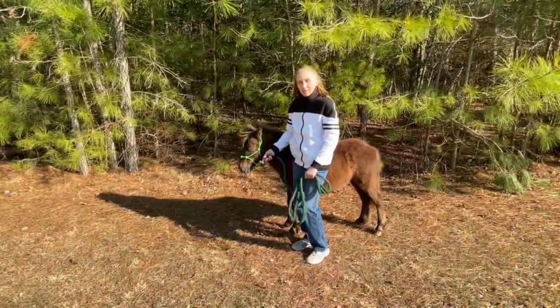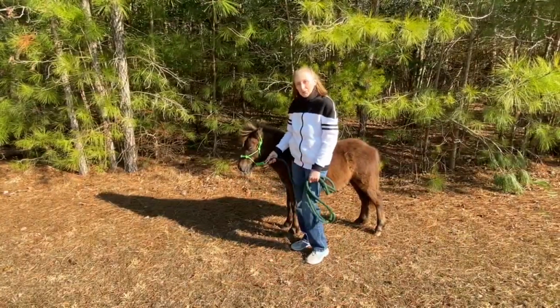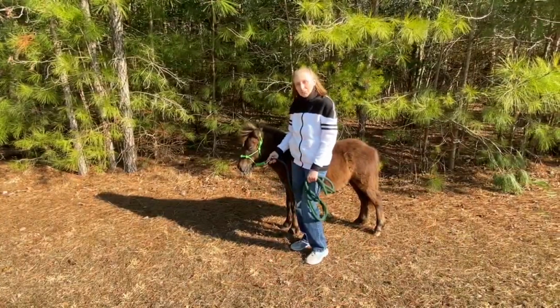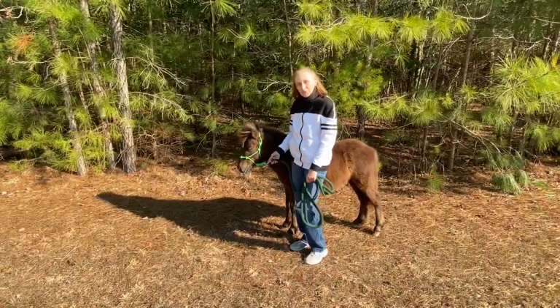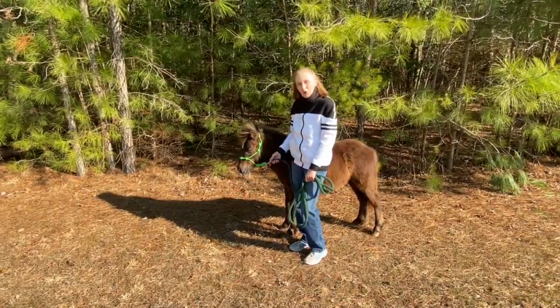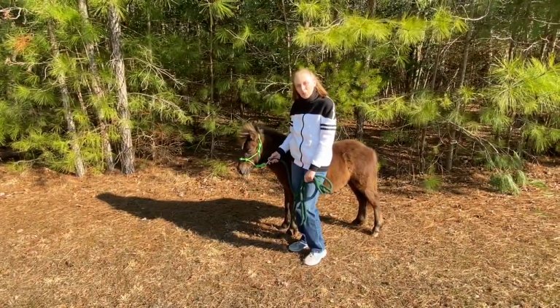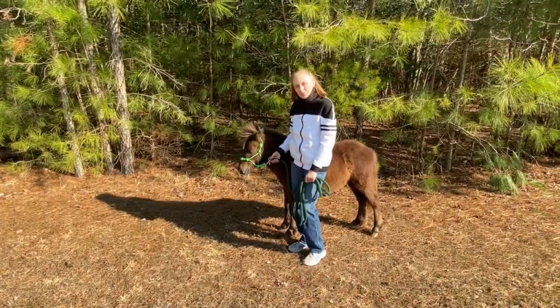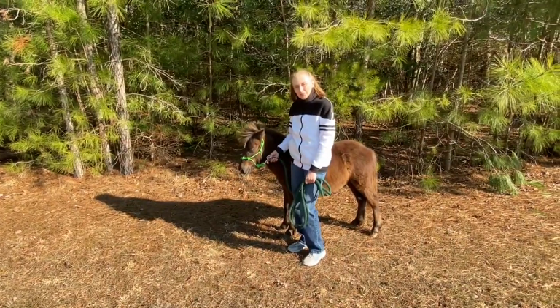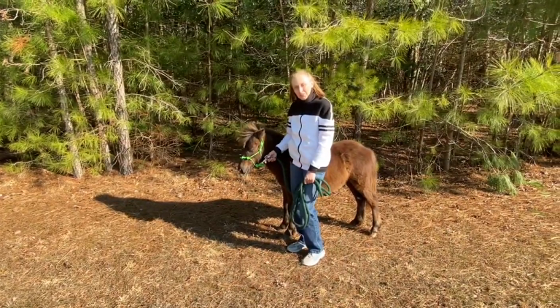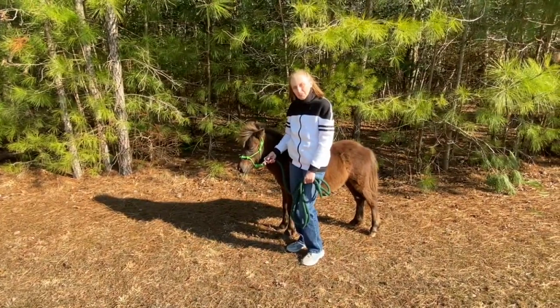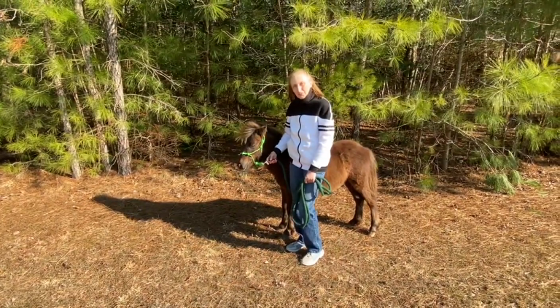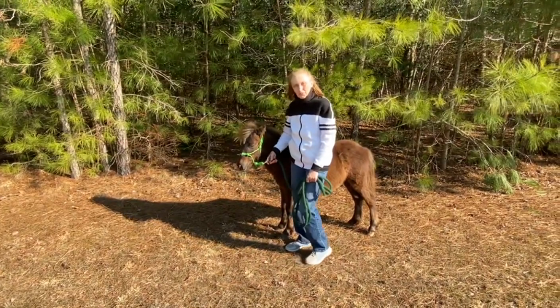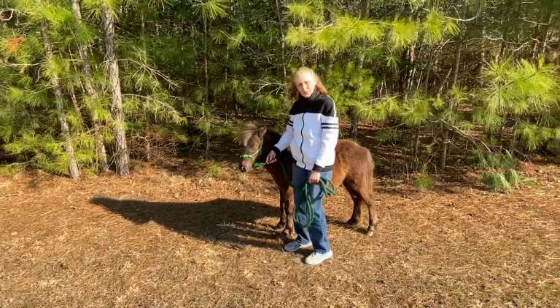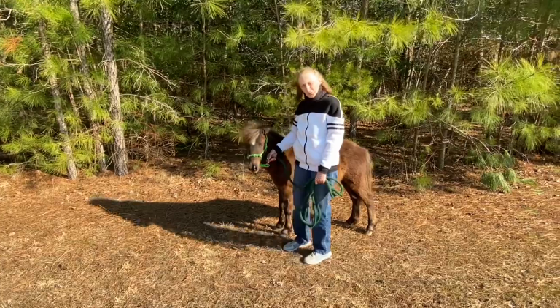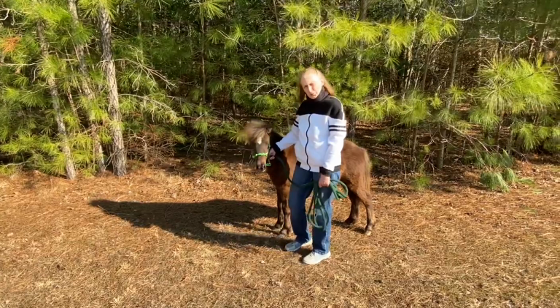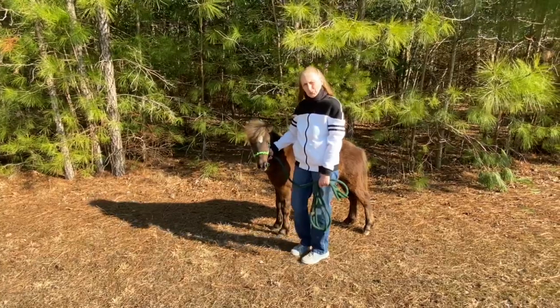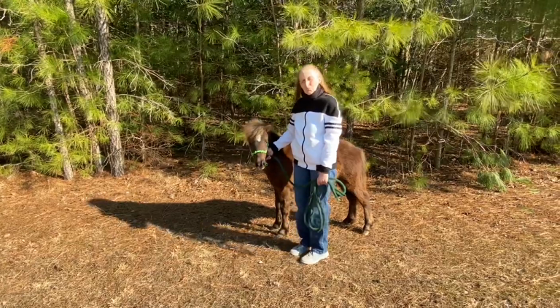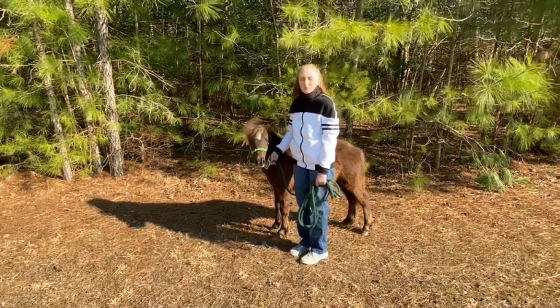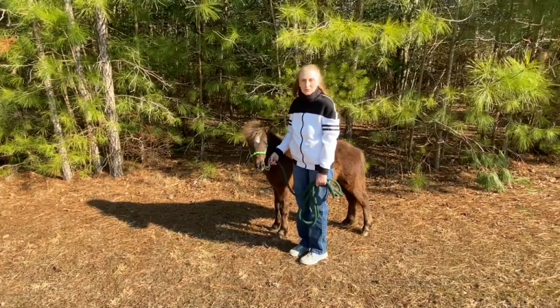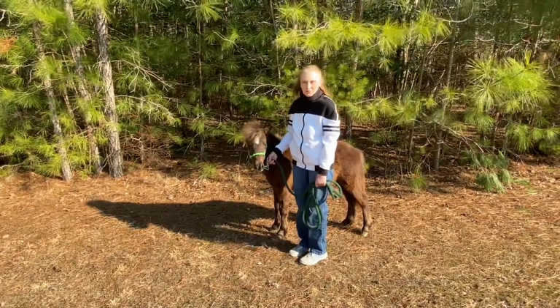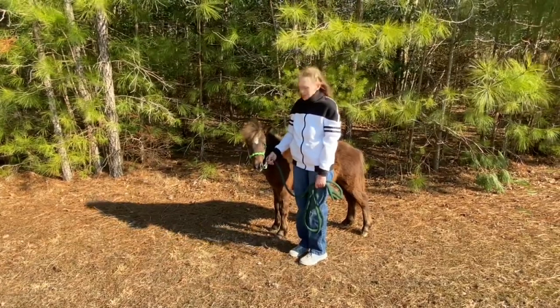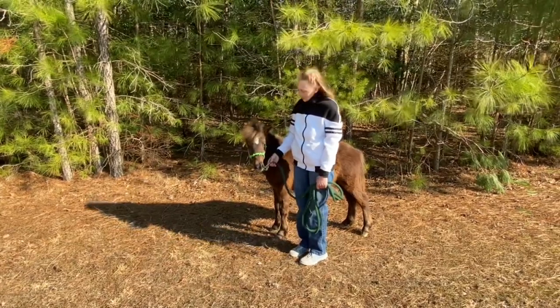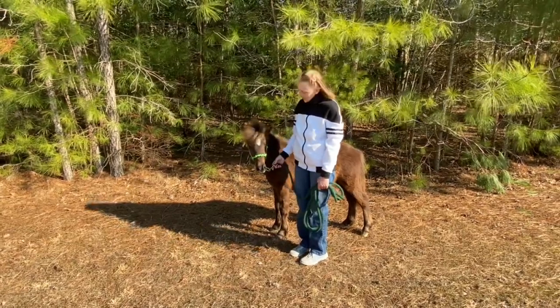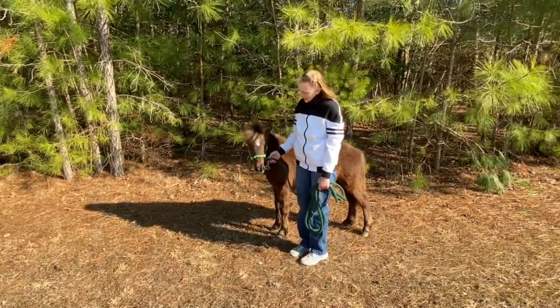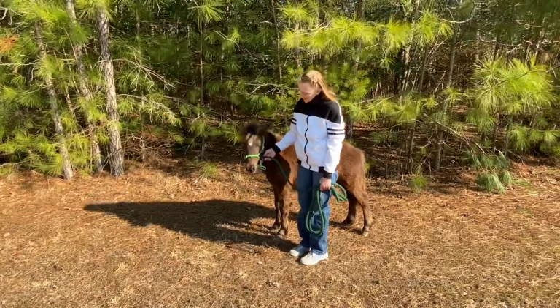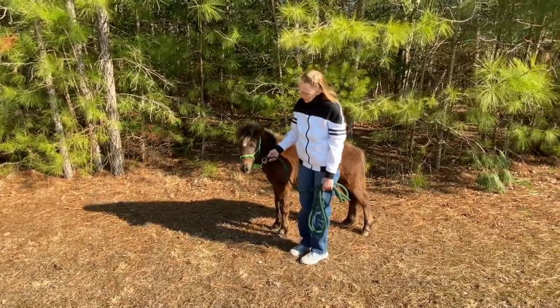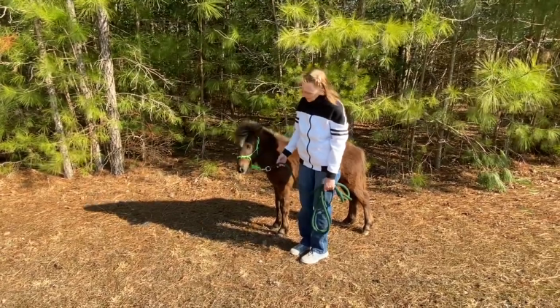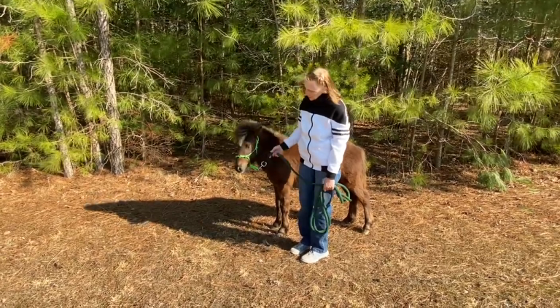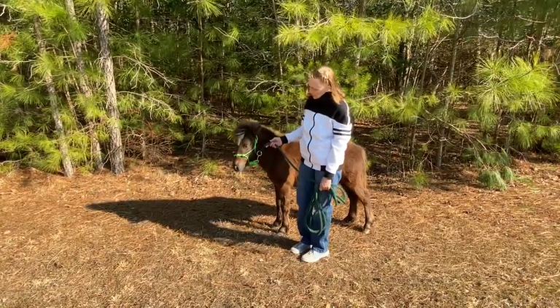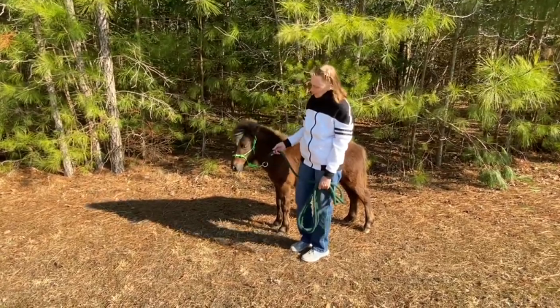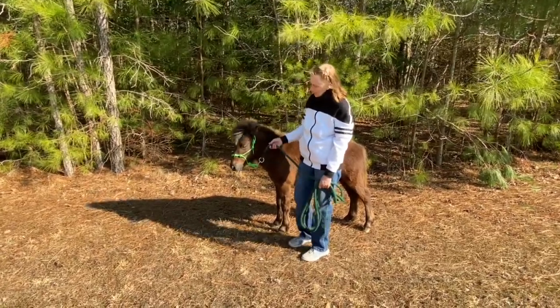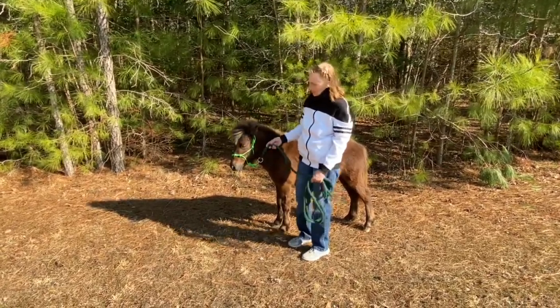Hello again, welcome back to my channel. For those of you who are new, welcome to my channel. This is our miniature horse, Teddy Bear.